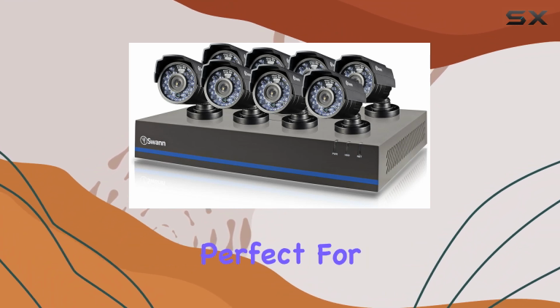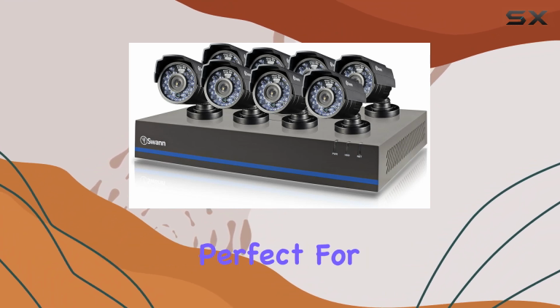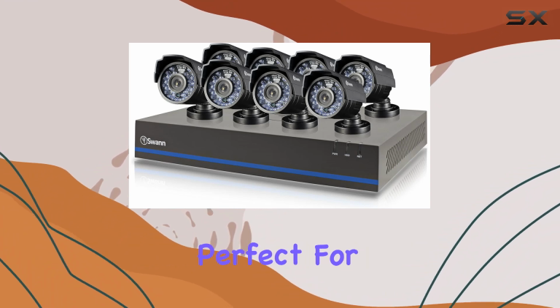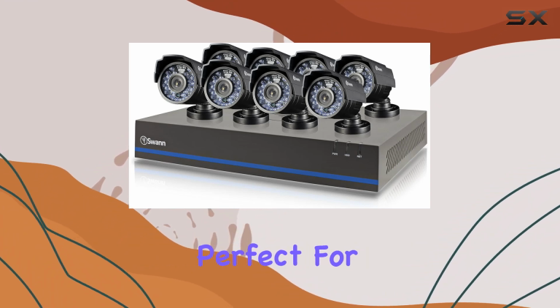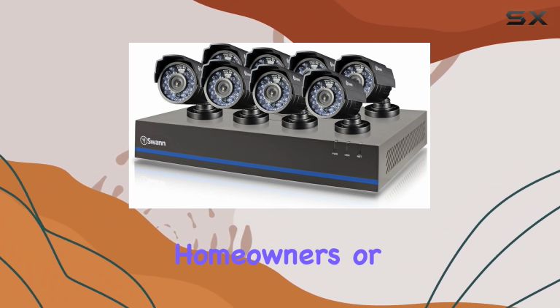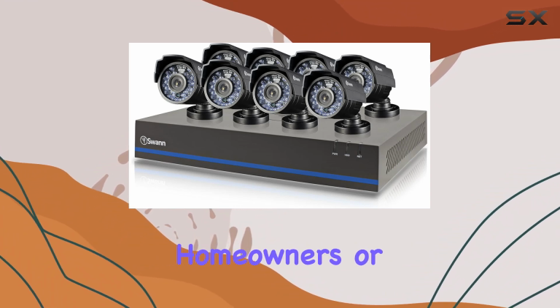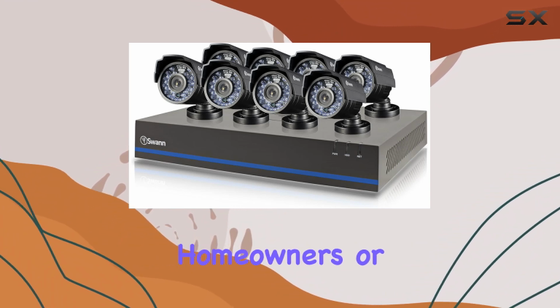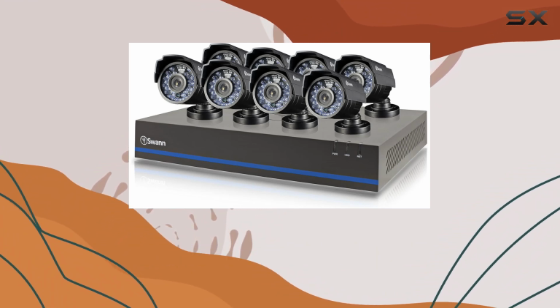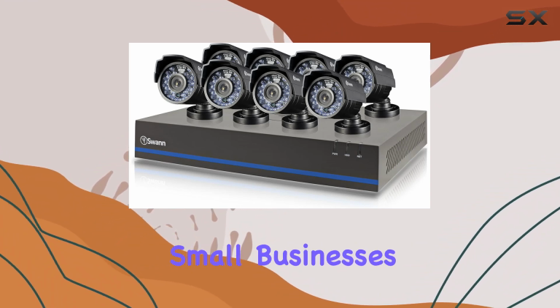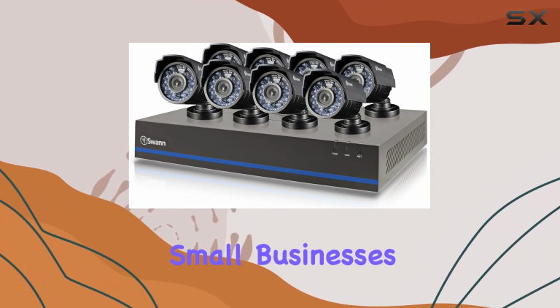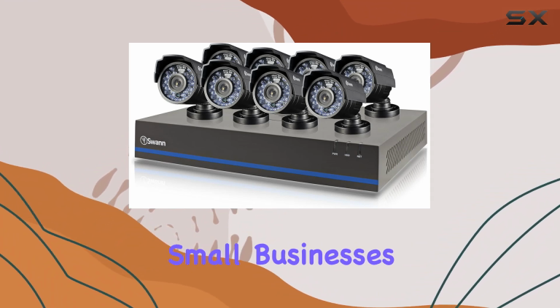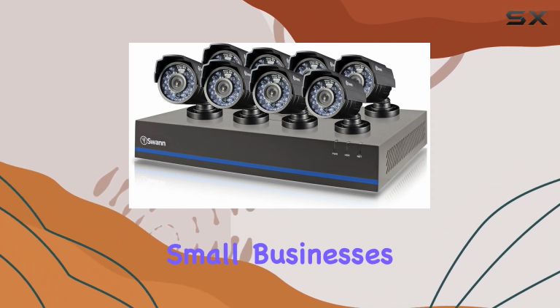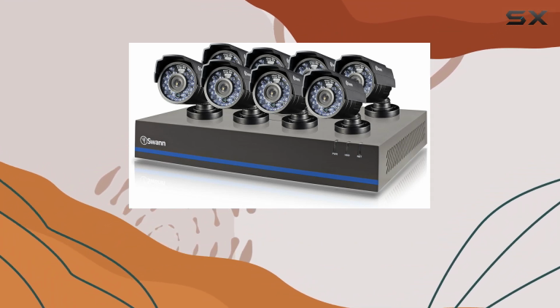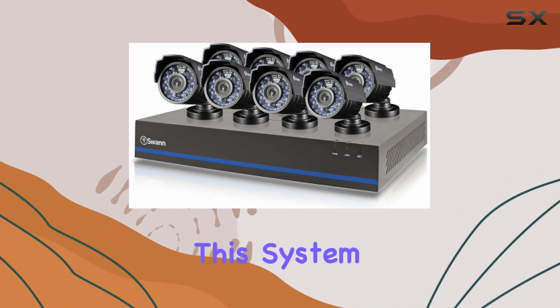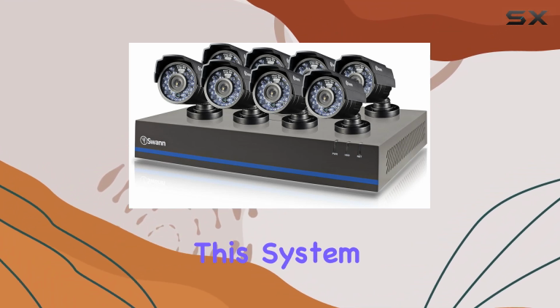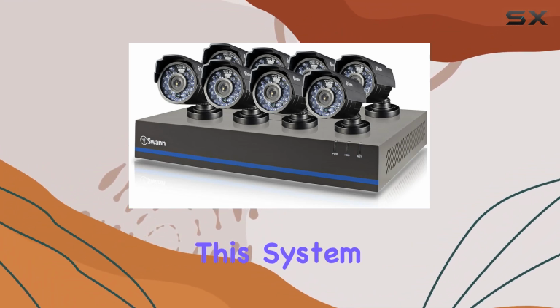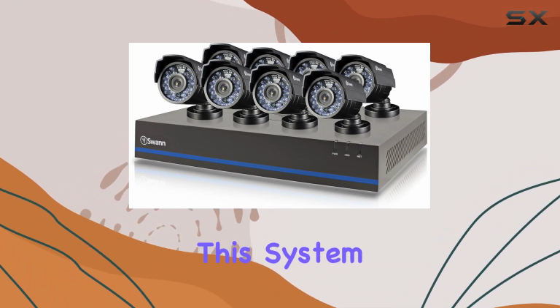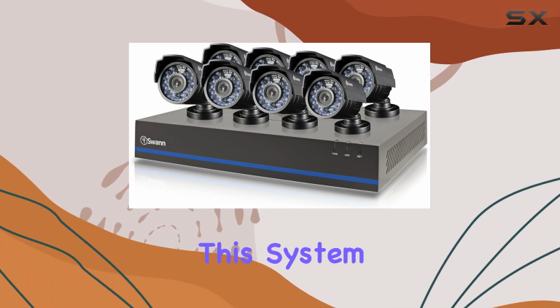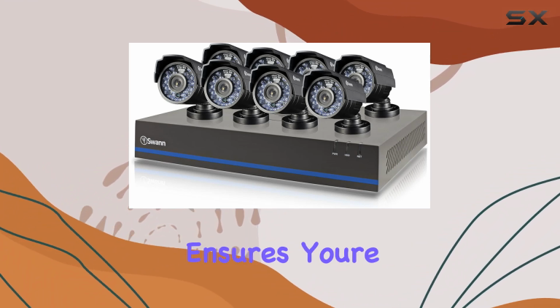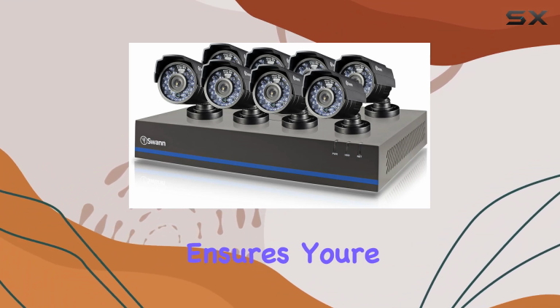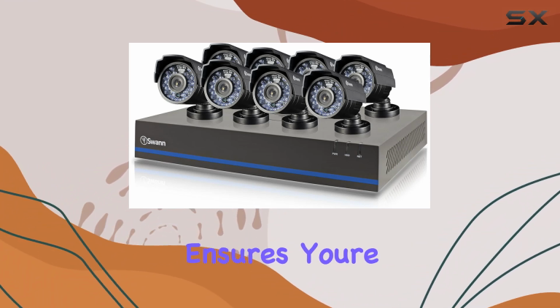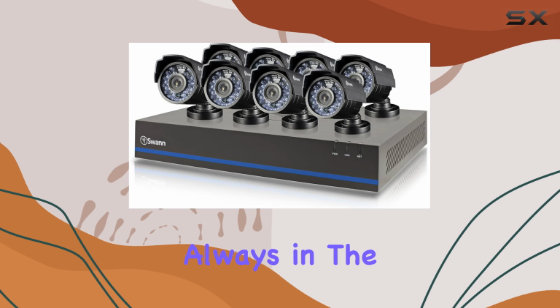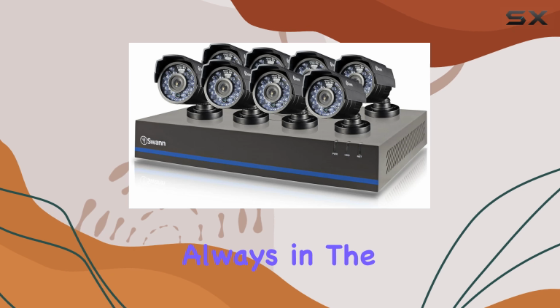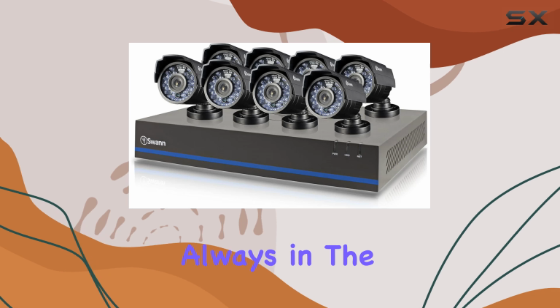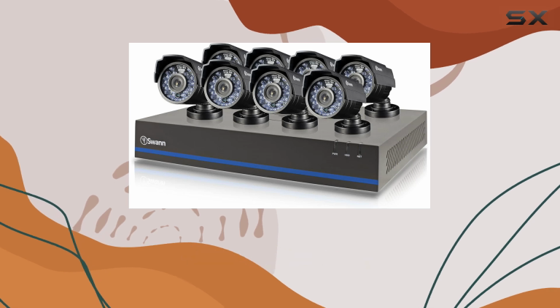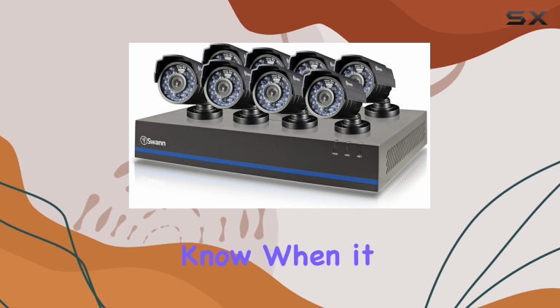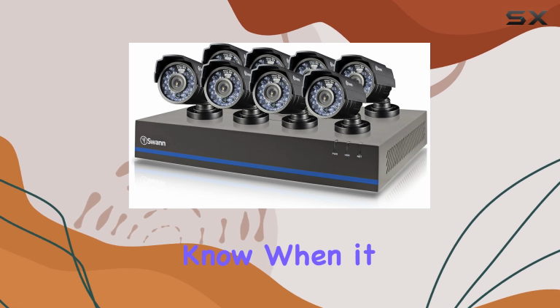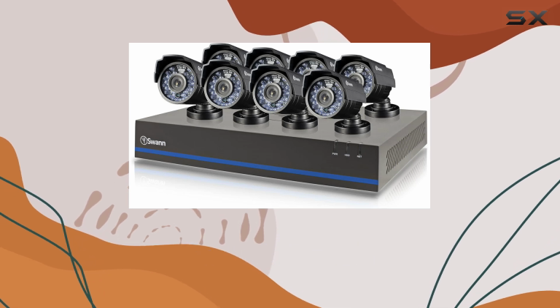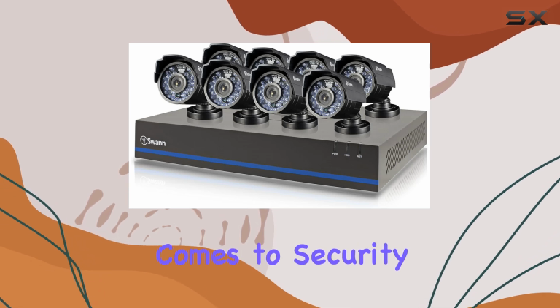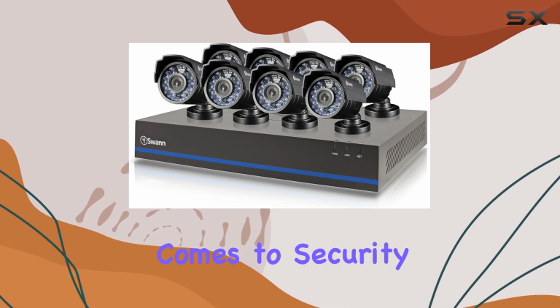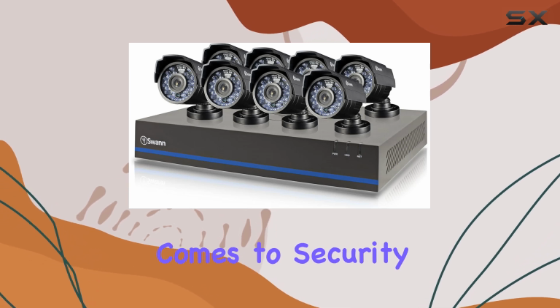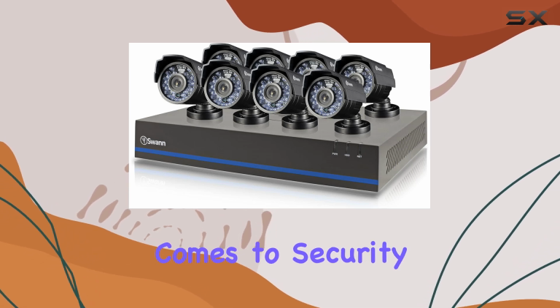Perfect for homeowners or small businesses, this system ensures you're always in the know when it comes to security.